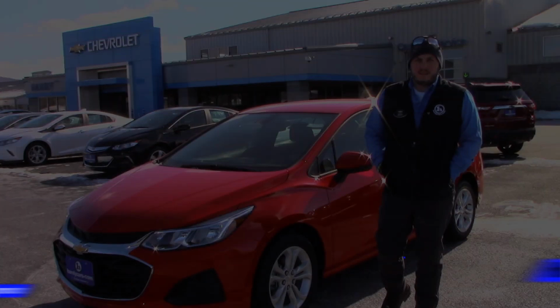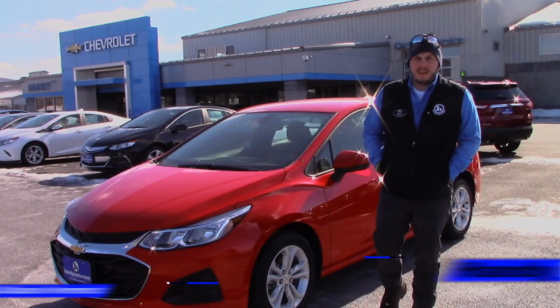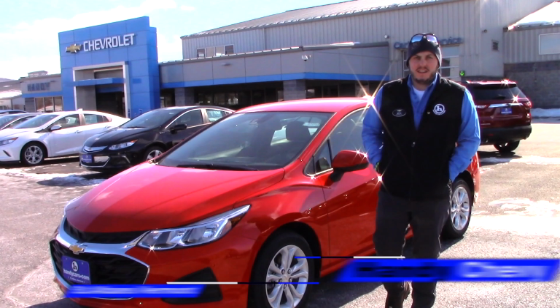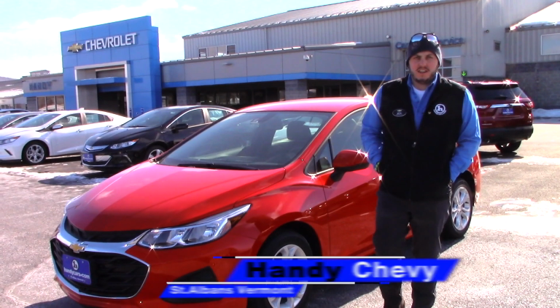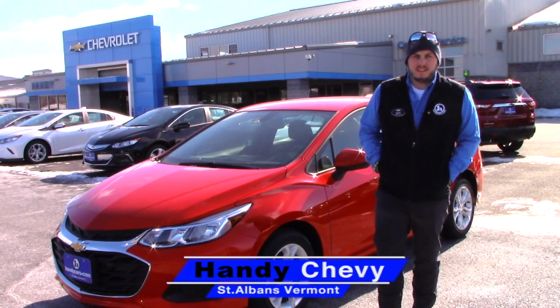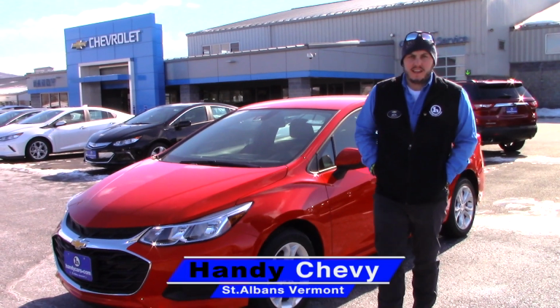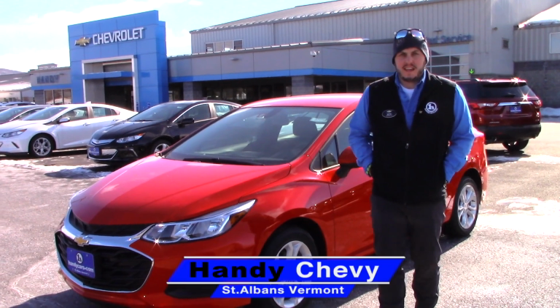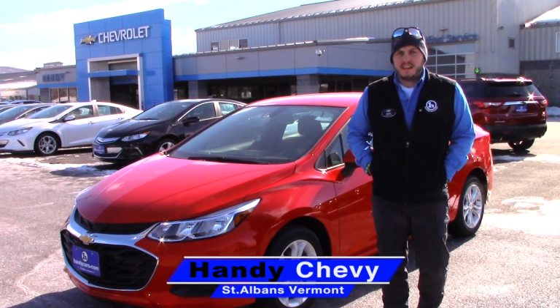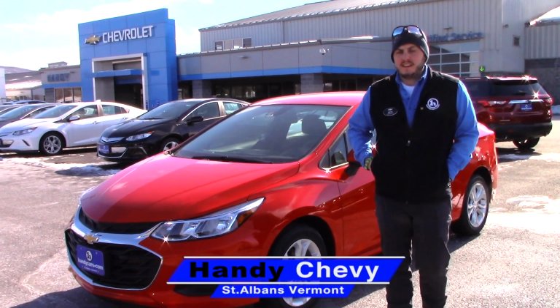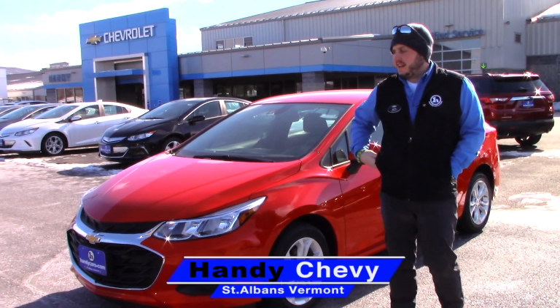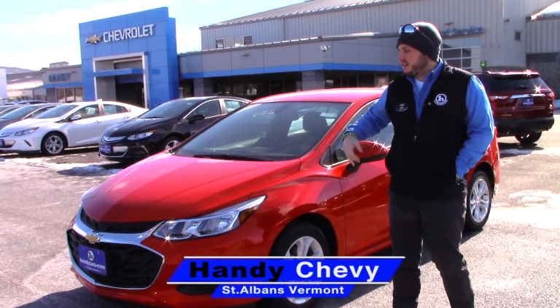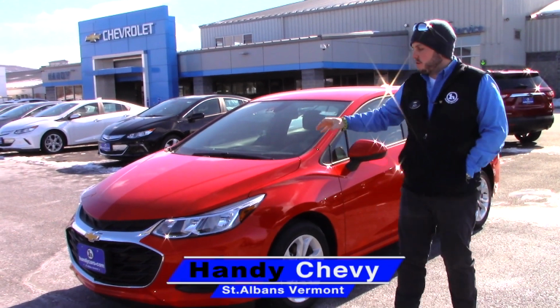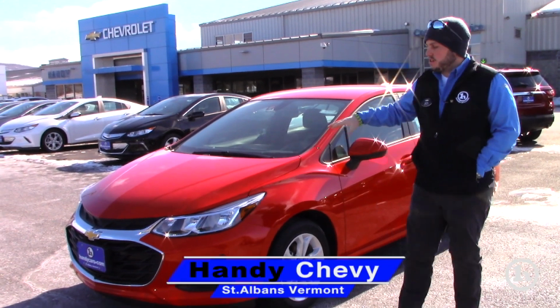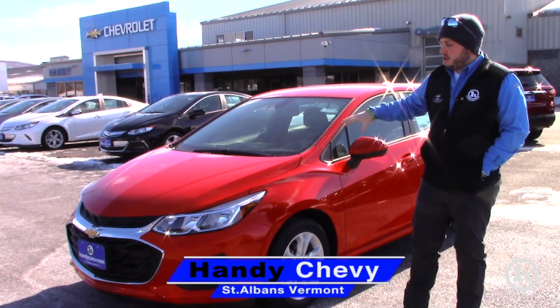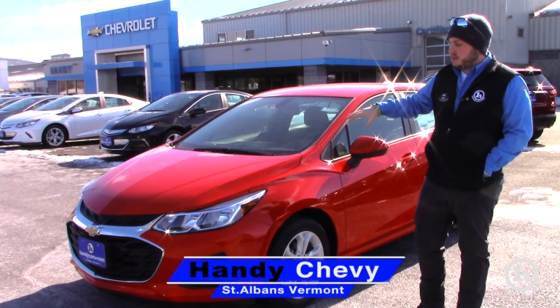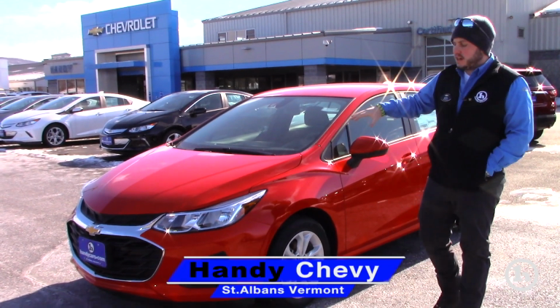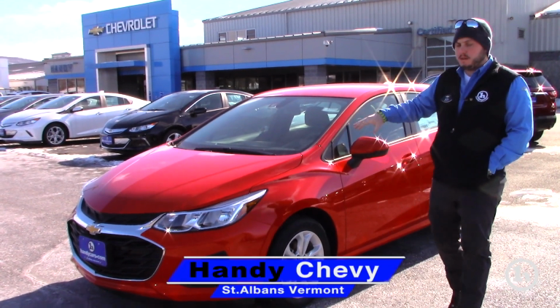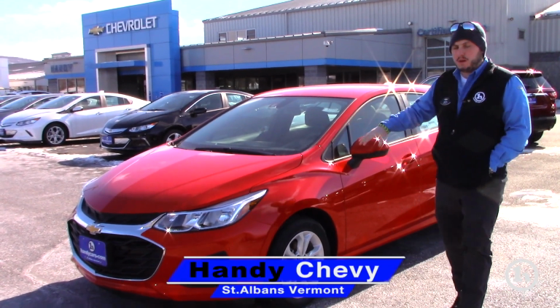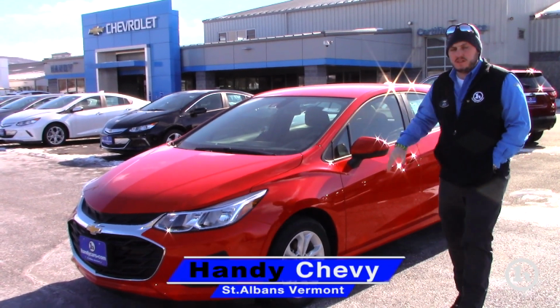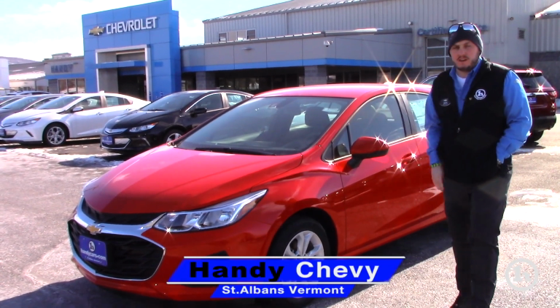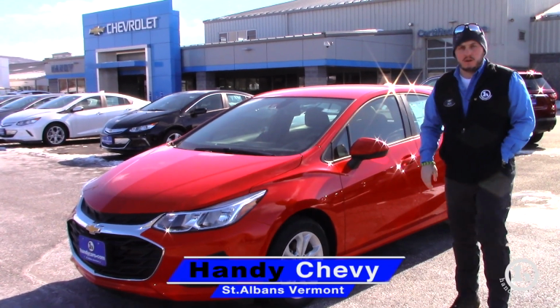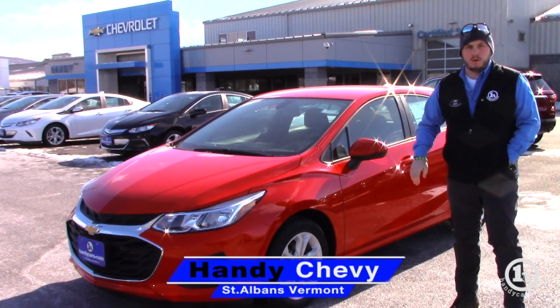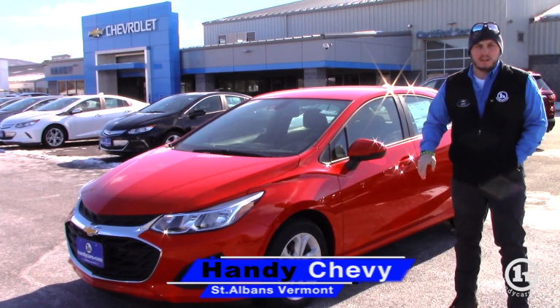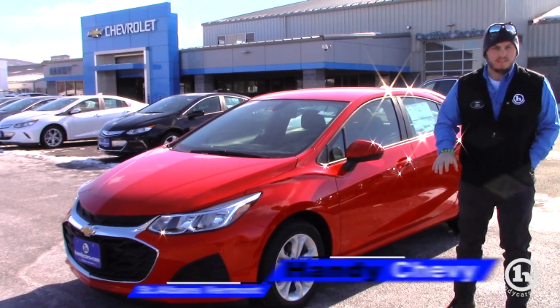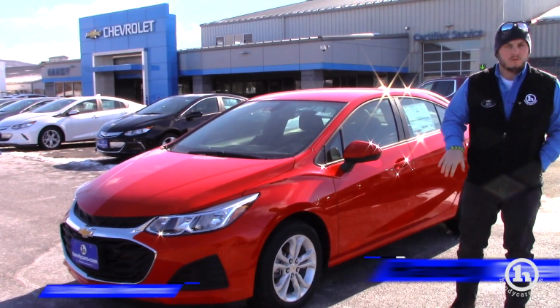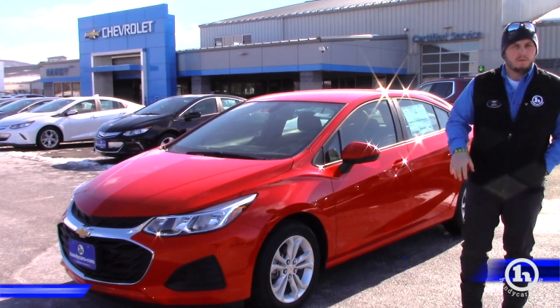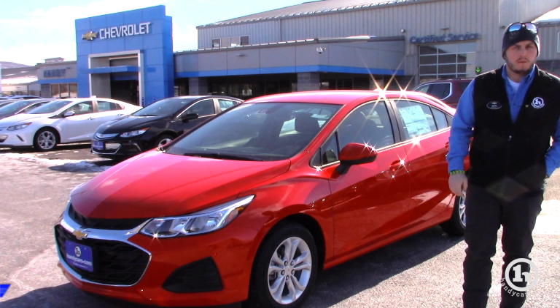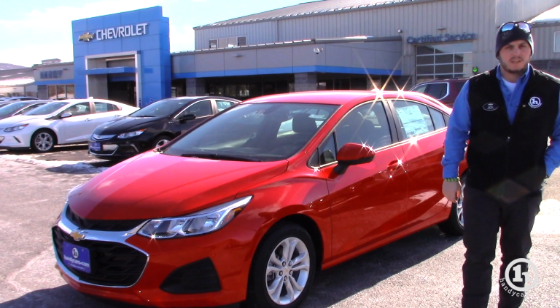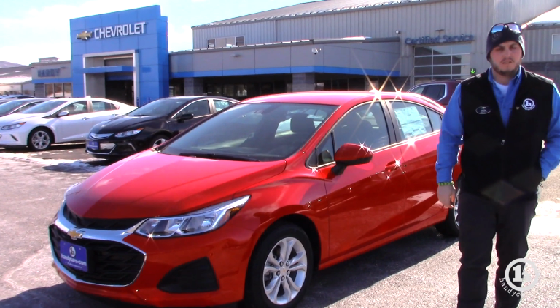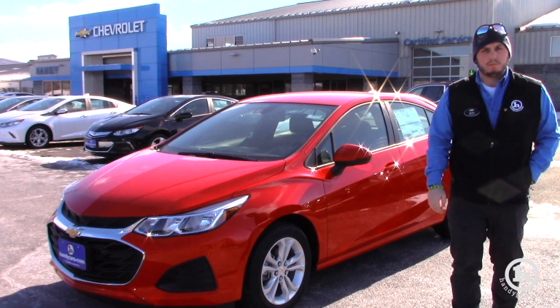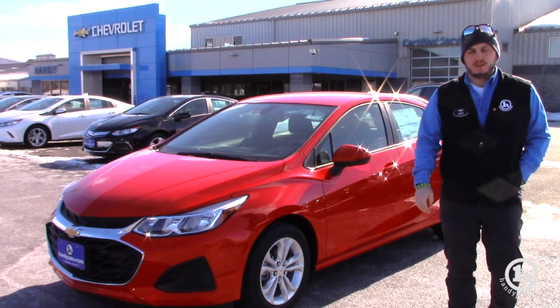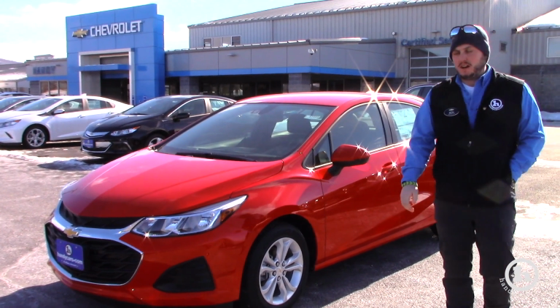Hey Jill, Seth at Handys. I just wanted to show you the car in person here real quick. This is the one we're working your numbers on.